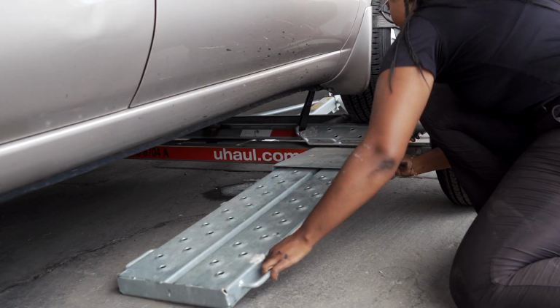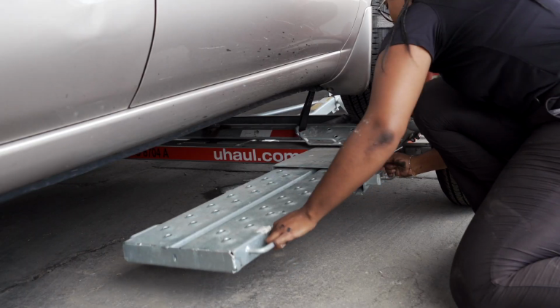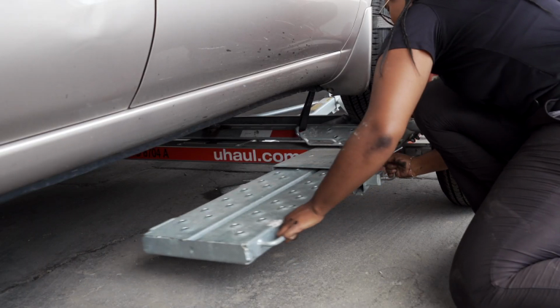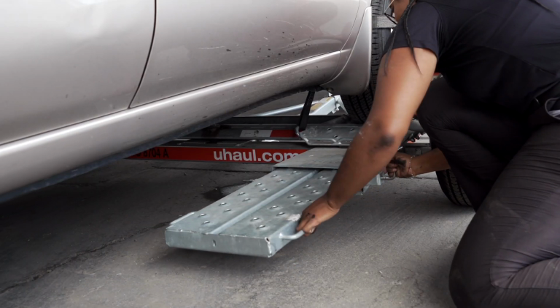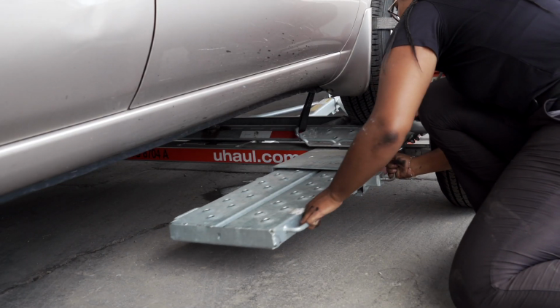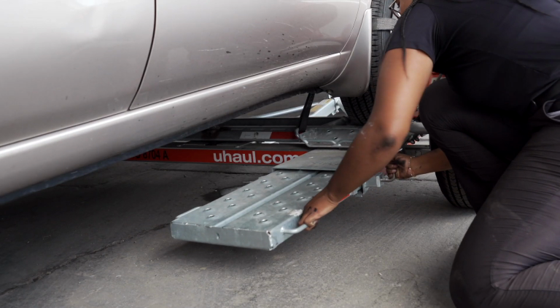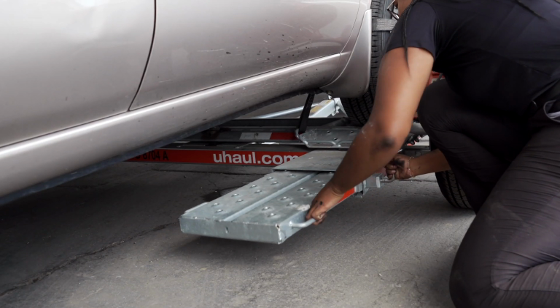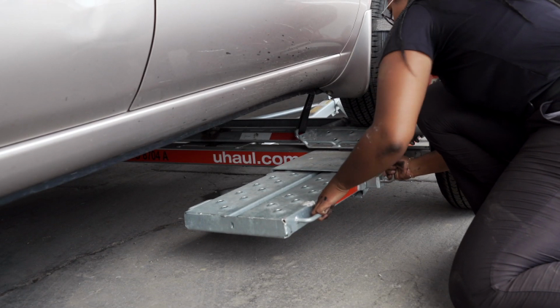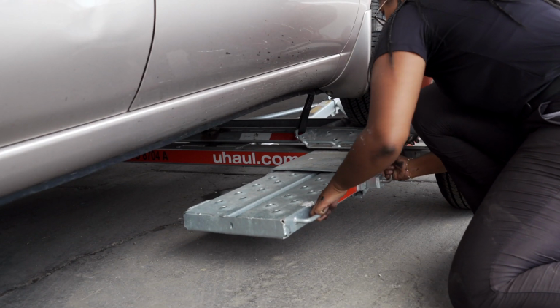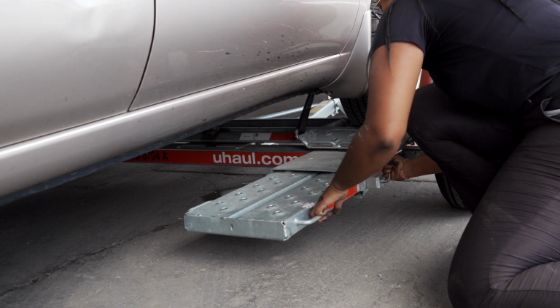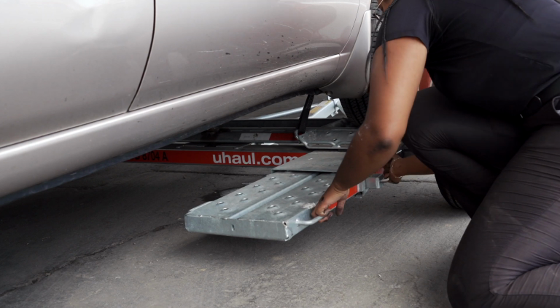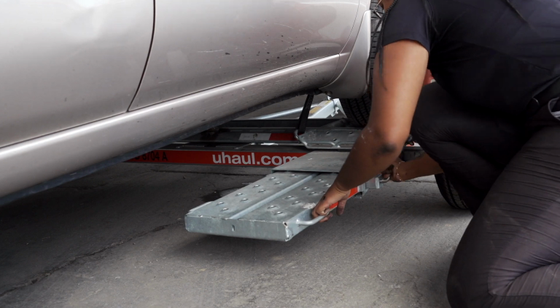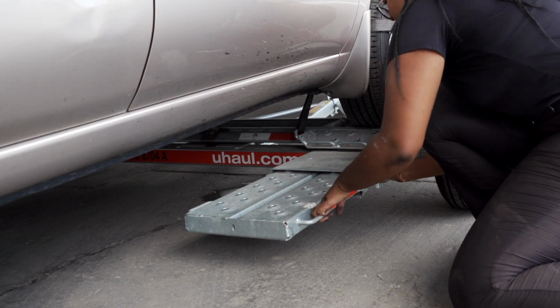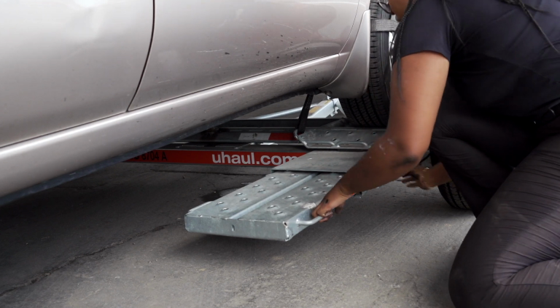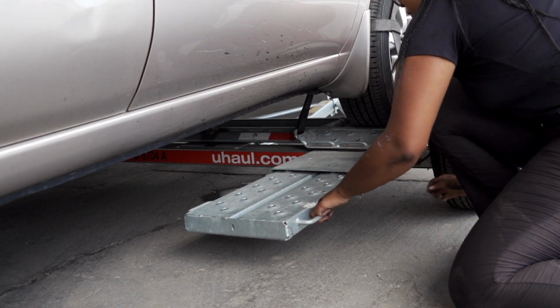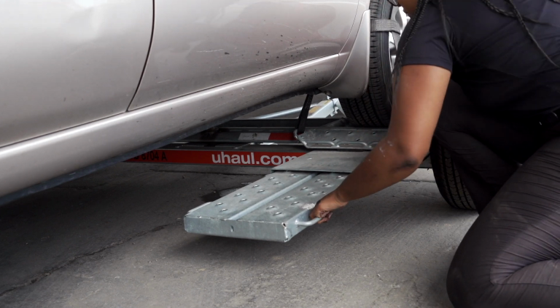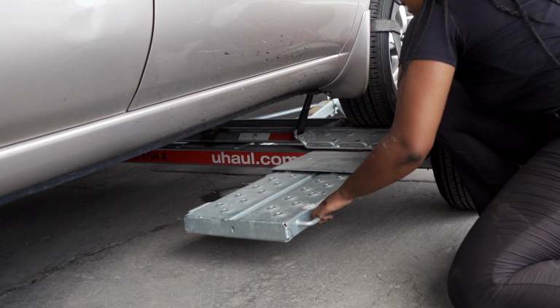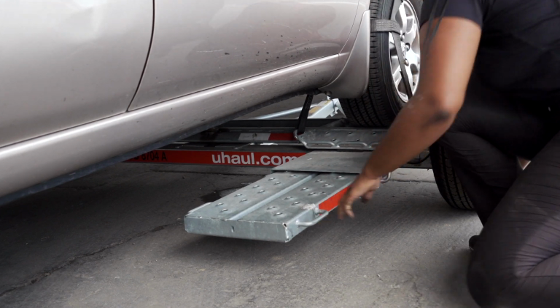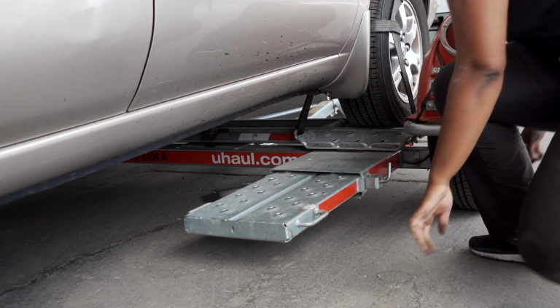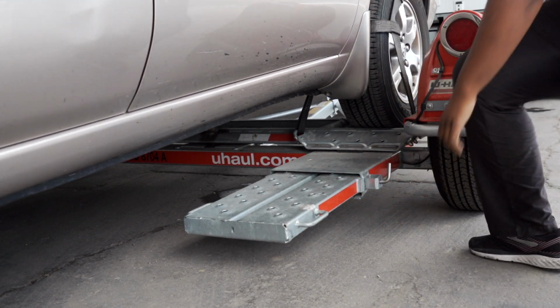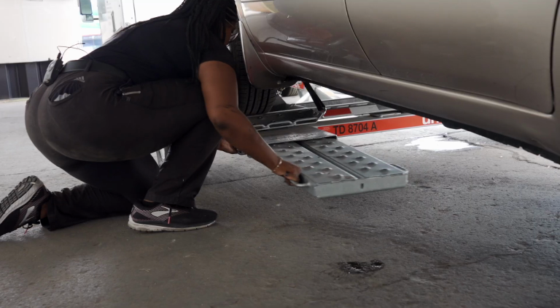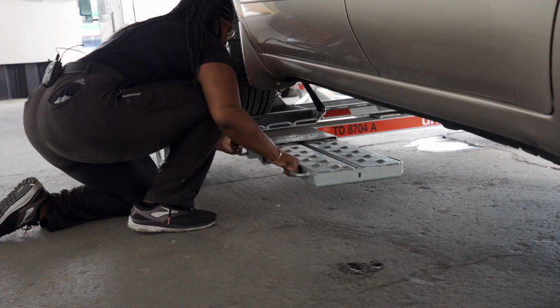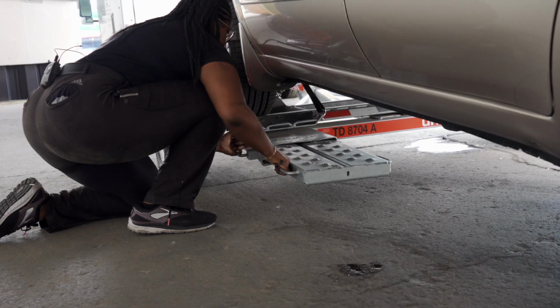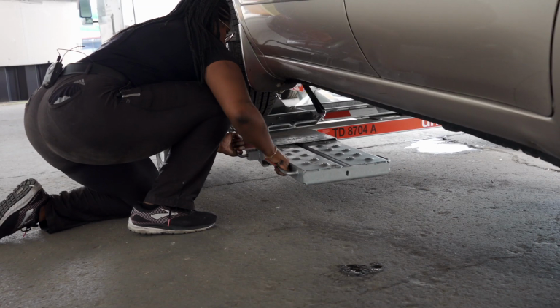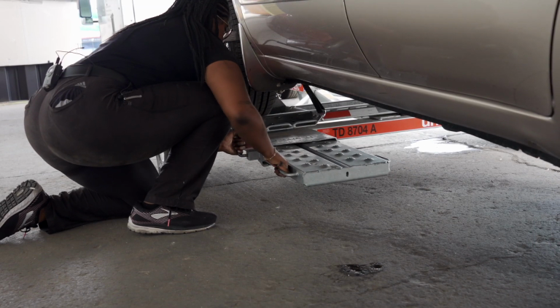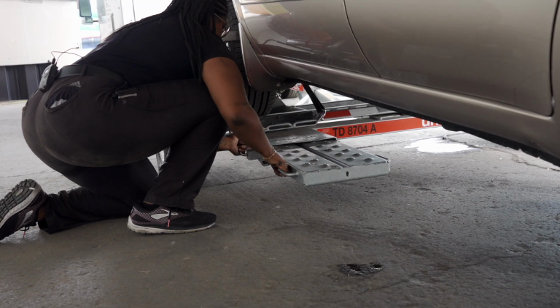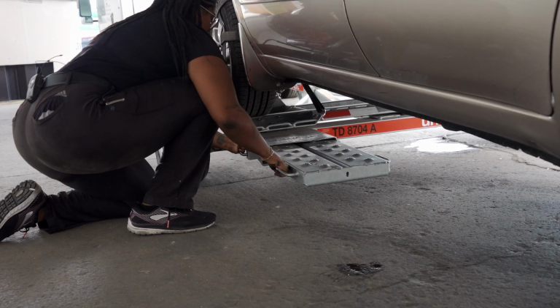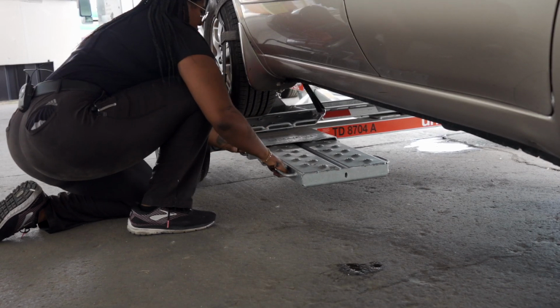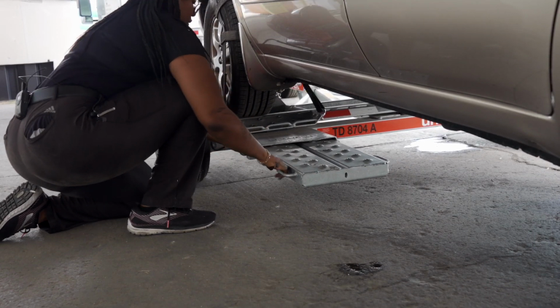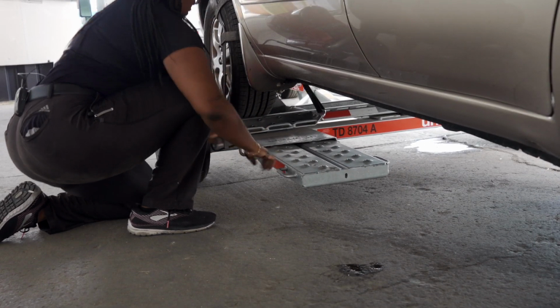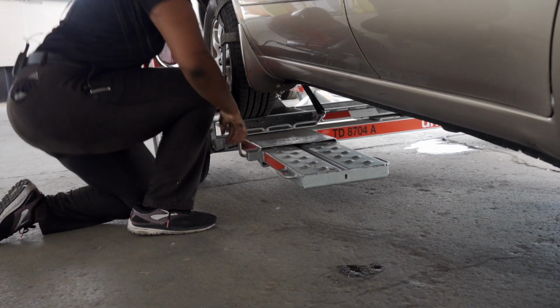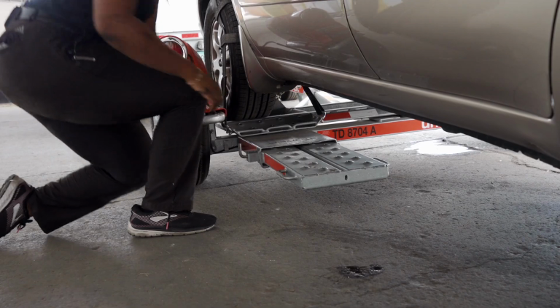Secure the tow ramps by lifting them and sliding them back into the car dolly until the latch pins re-engage. Then repeat on the other side.